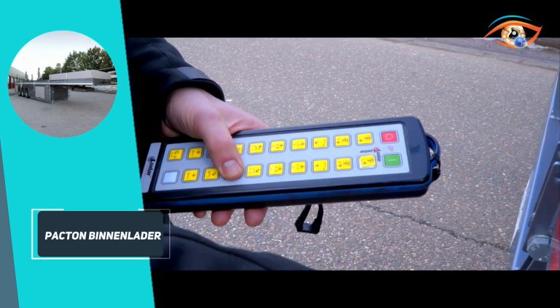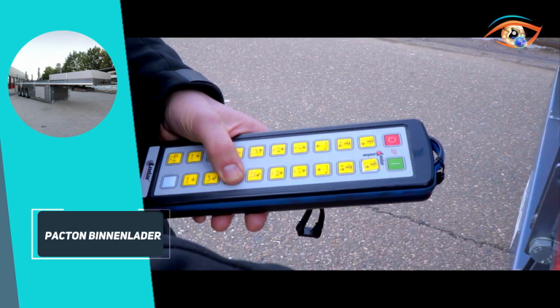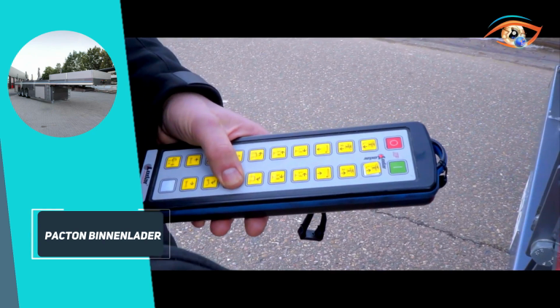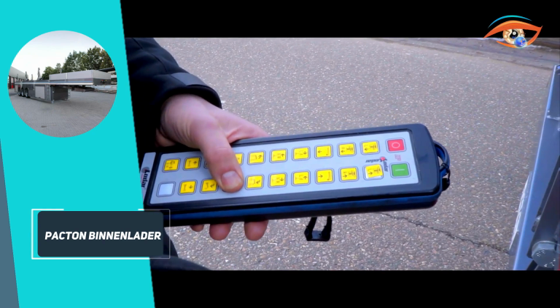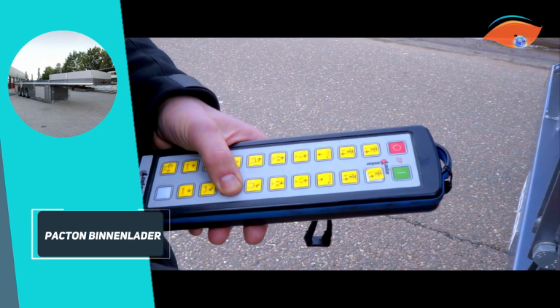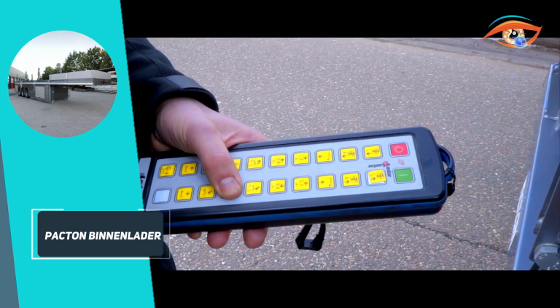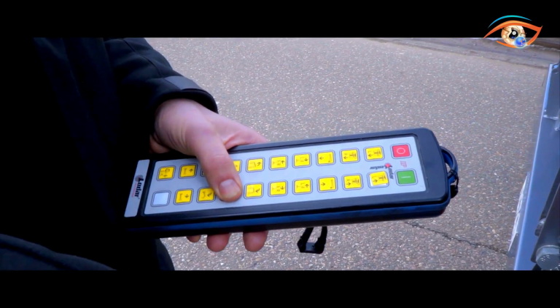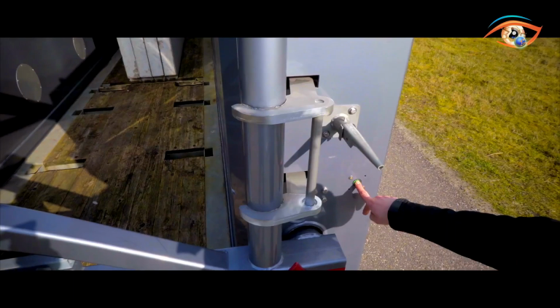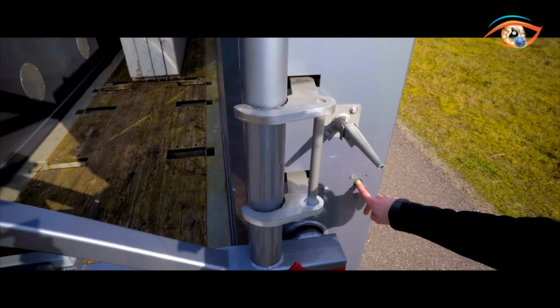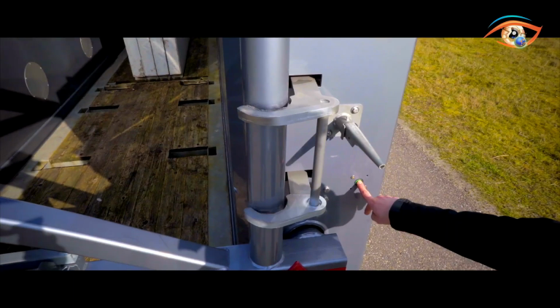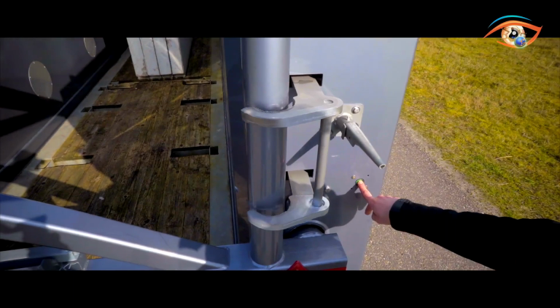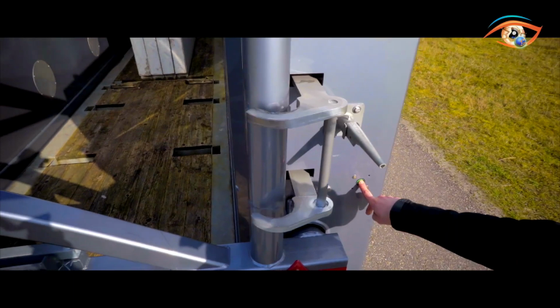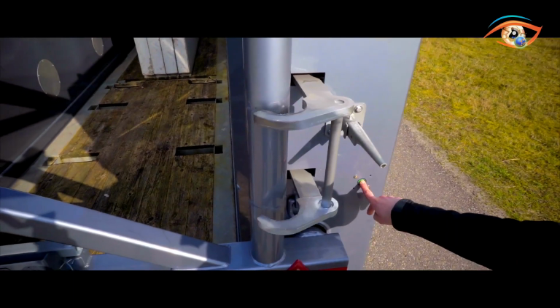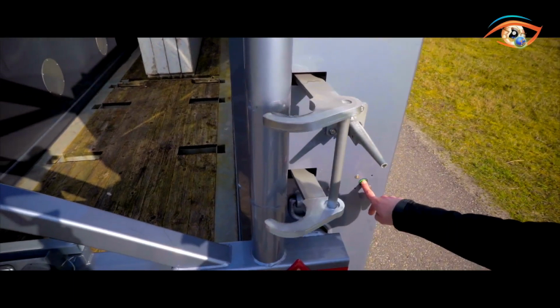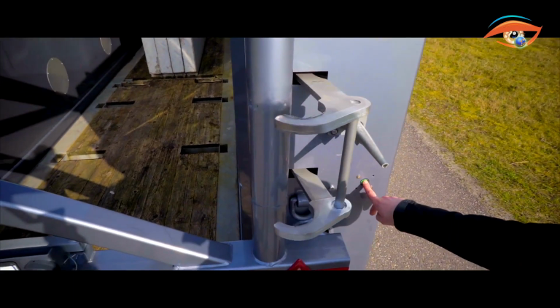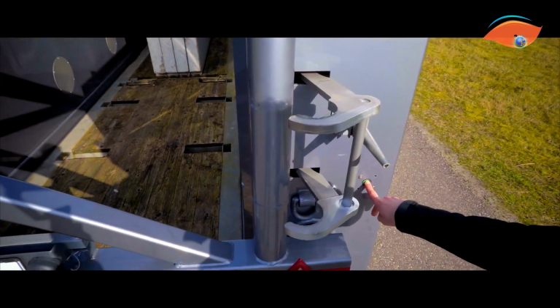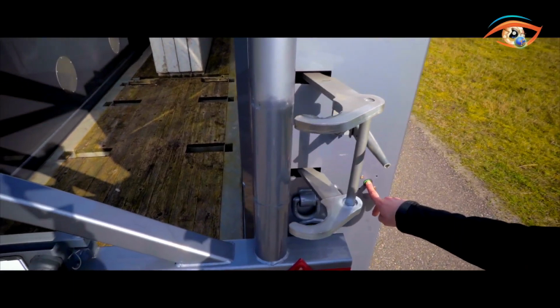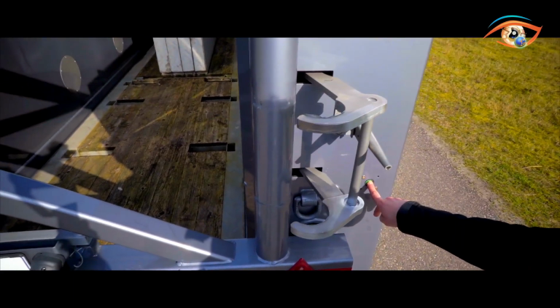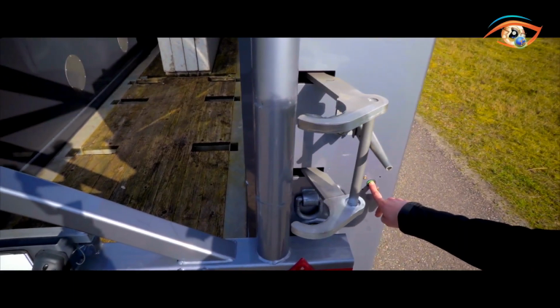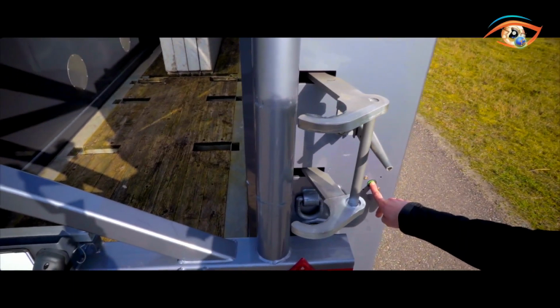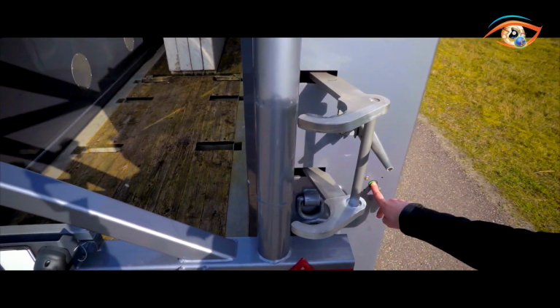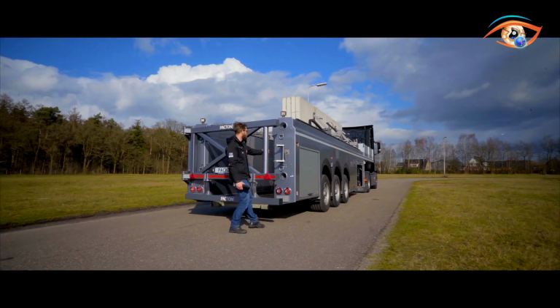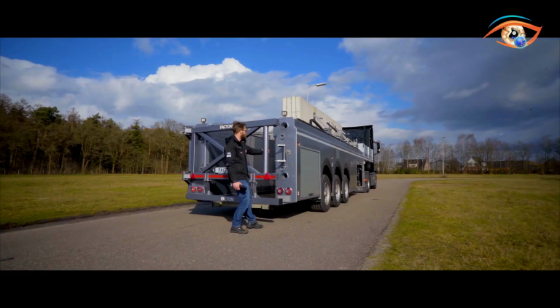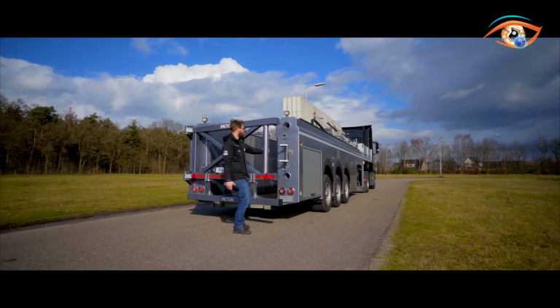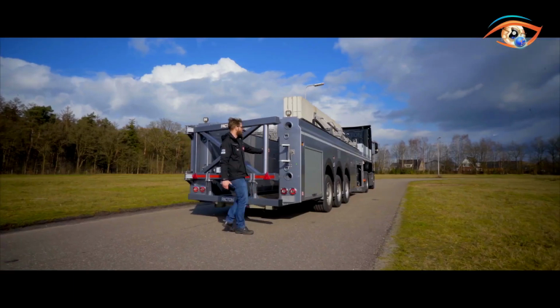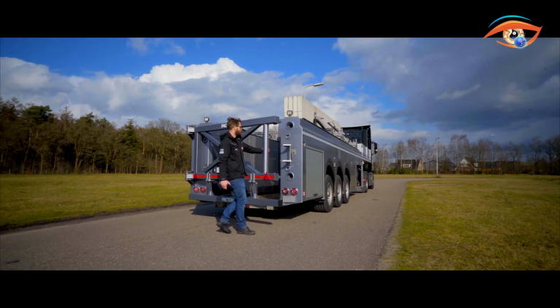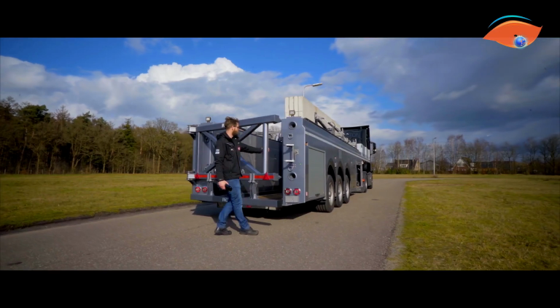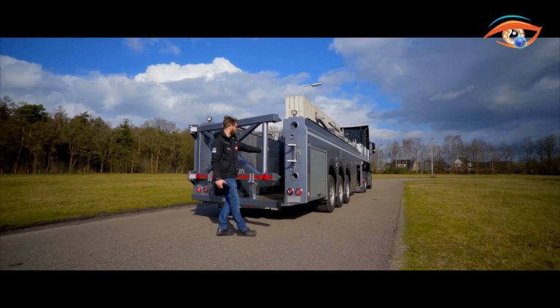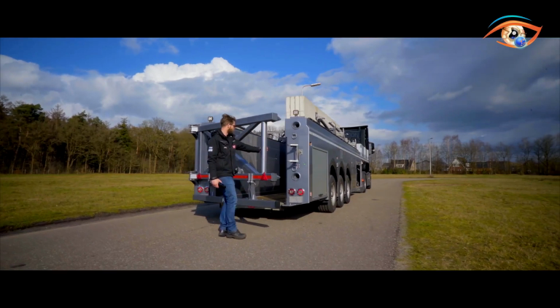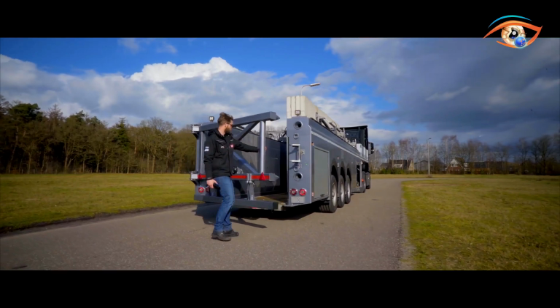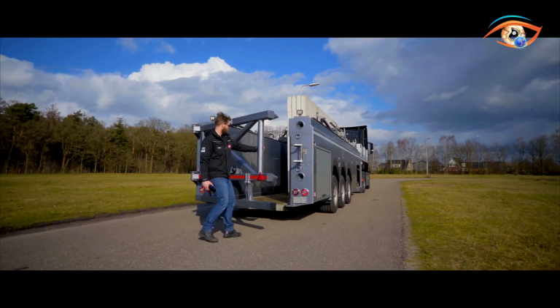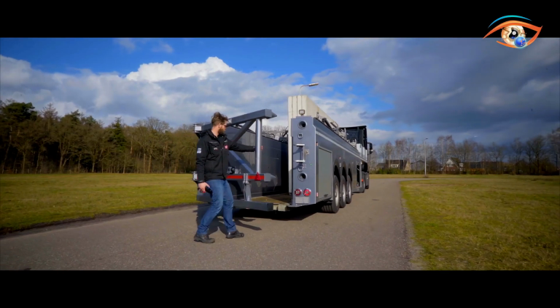Compact, efficient and safe, the Binnenlader offers a major step forward in construction logistics and on-site handling.